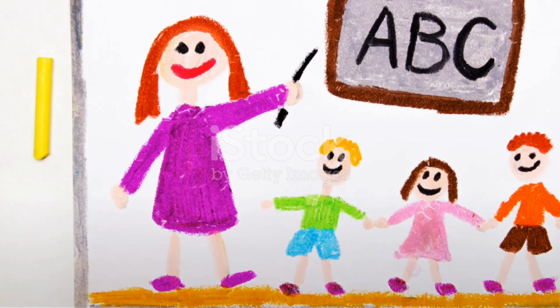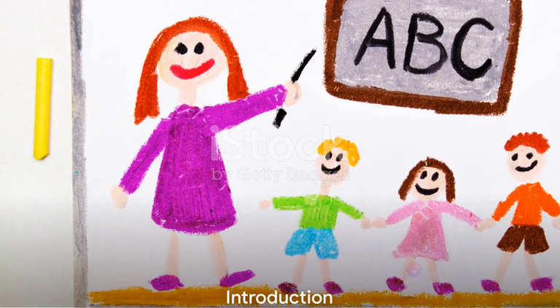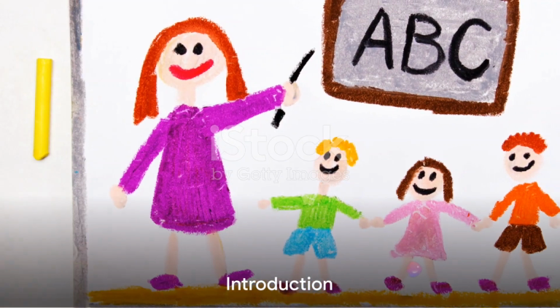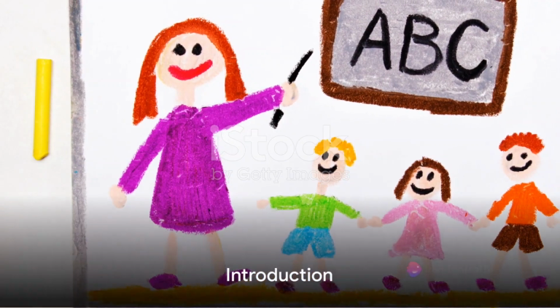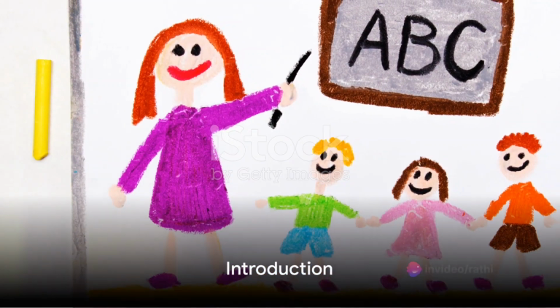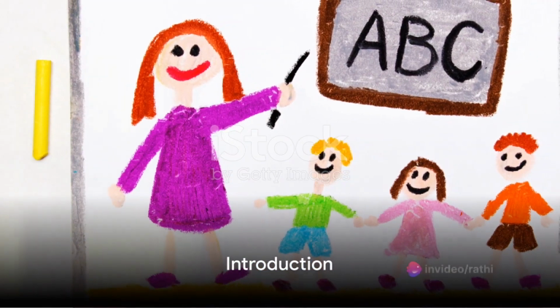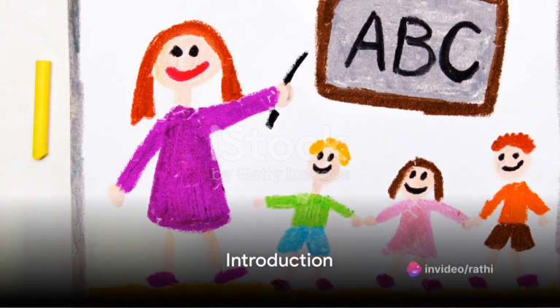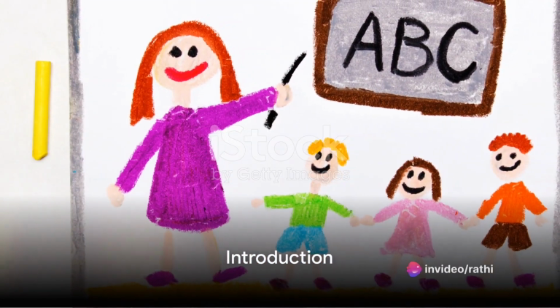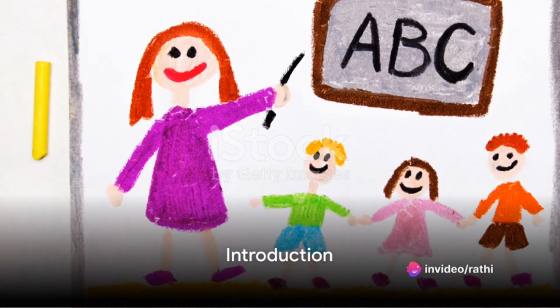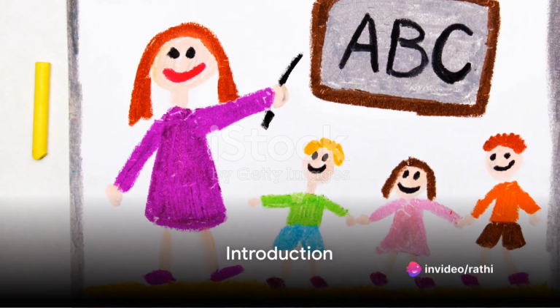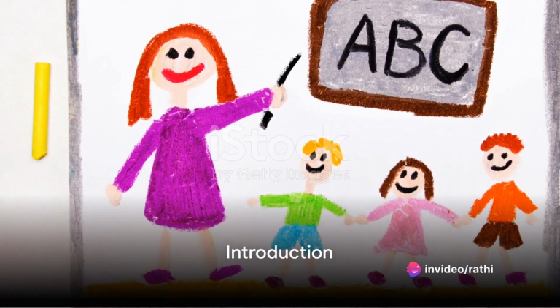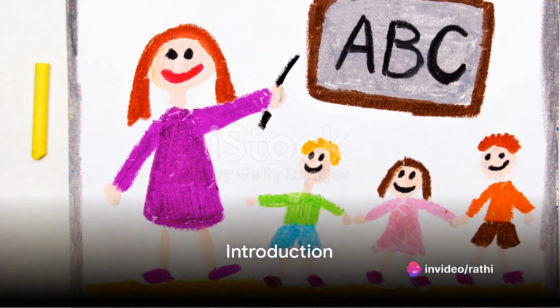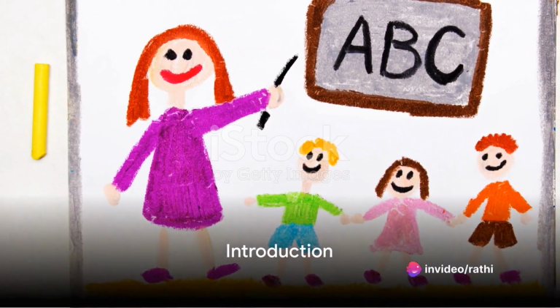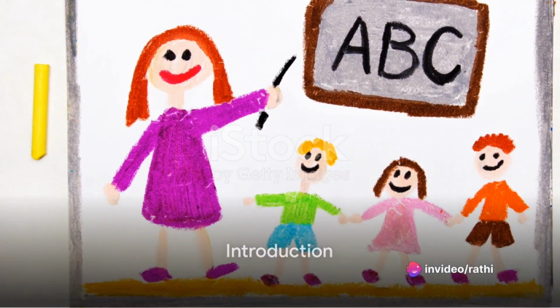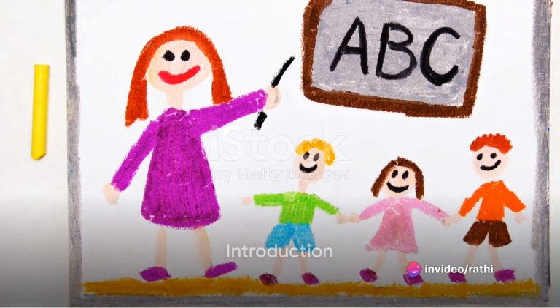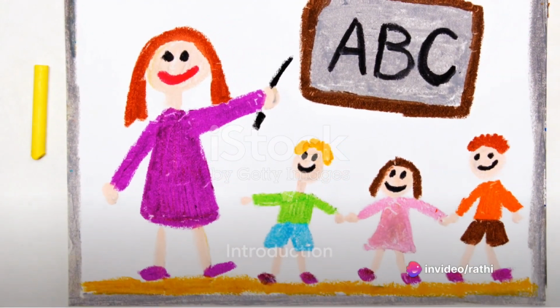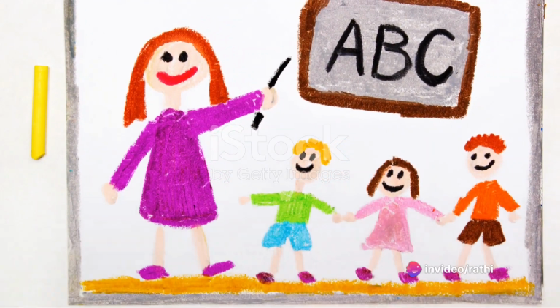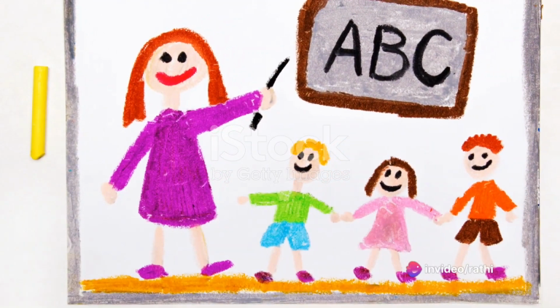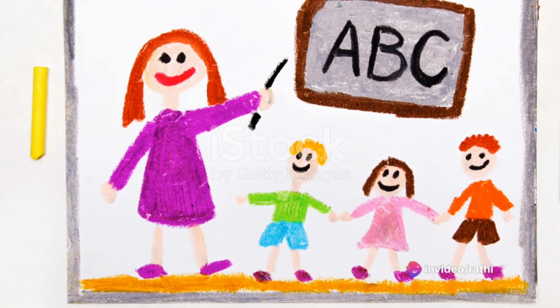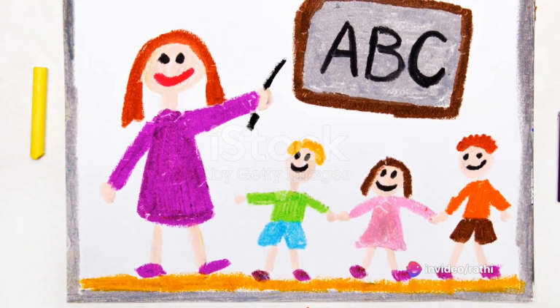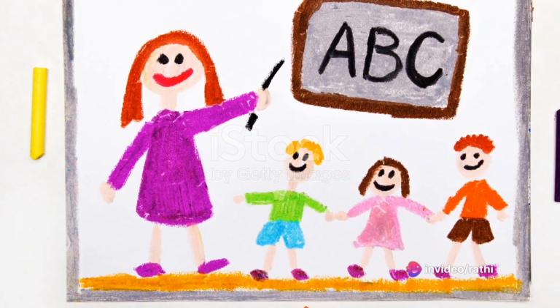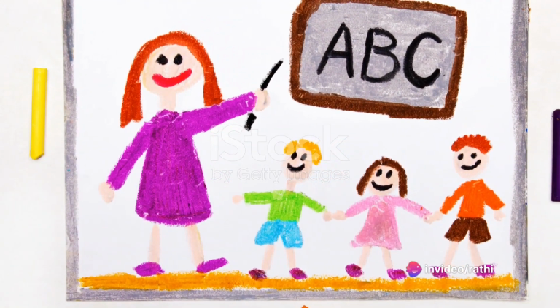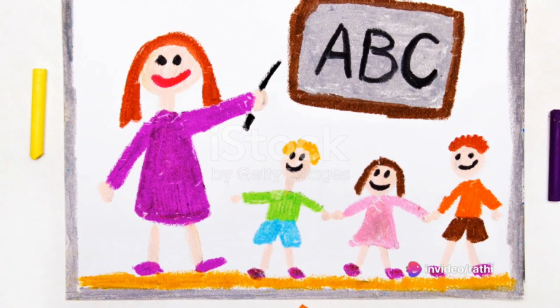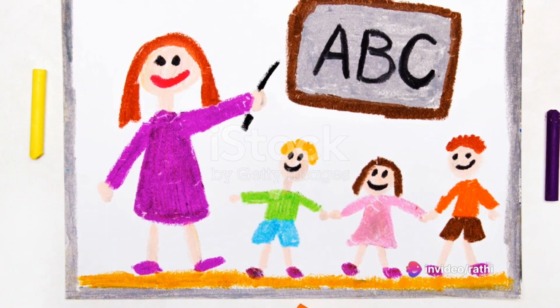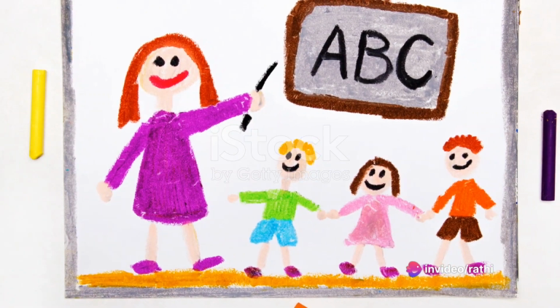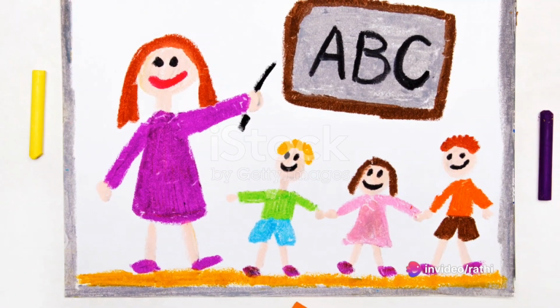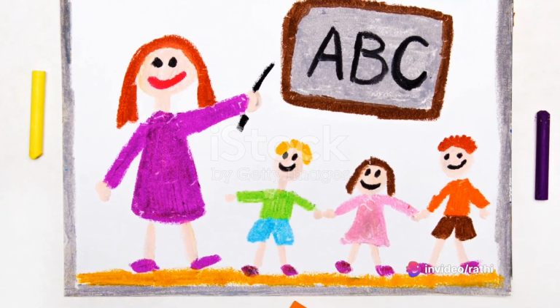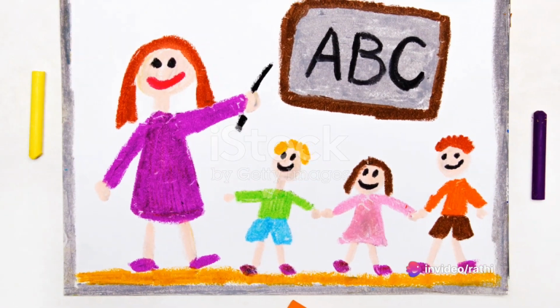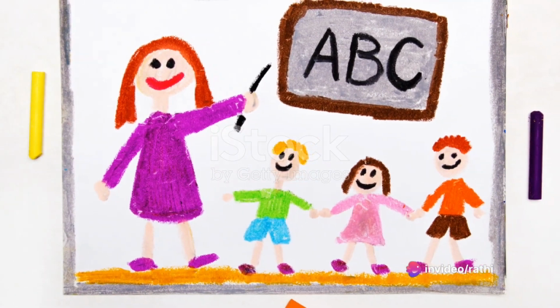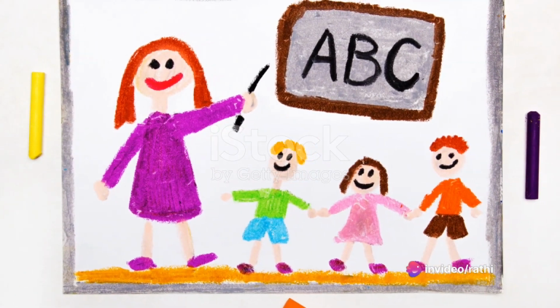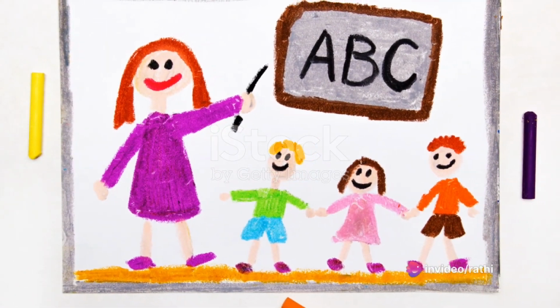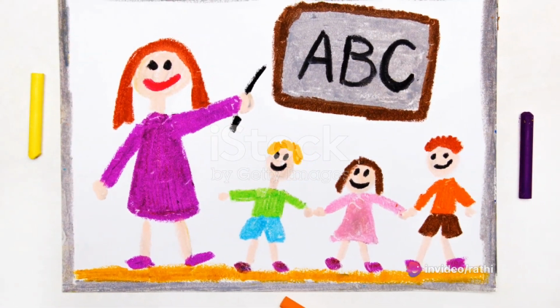Hello, little friends. Today we are going to learn about the letter C. Can you say C? Great job! That was fantastic.